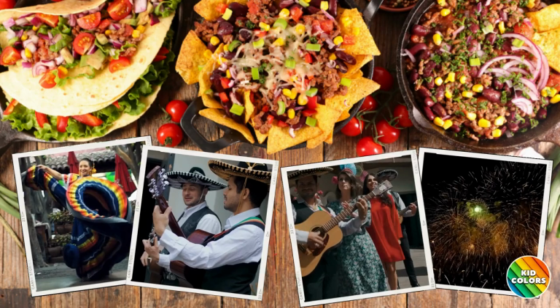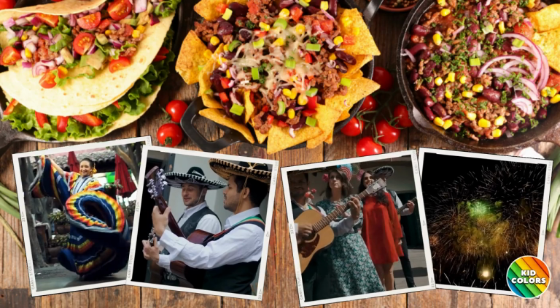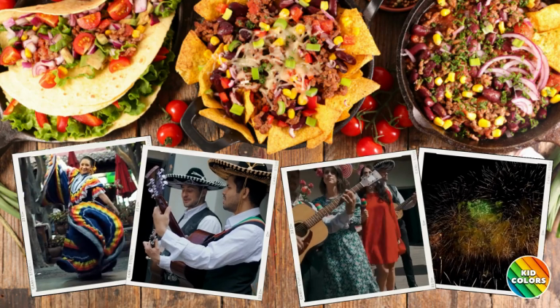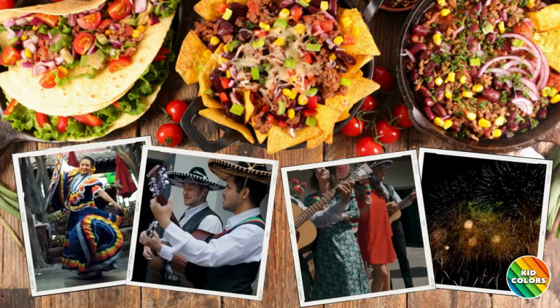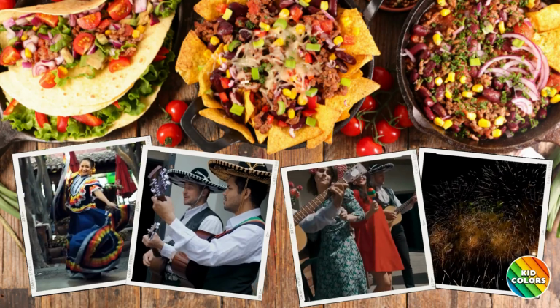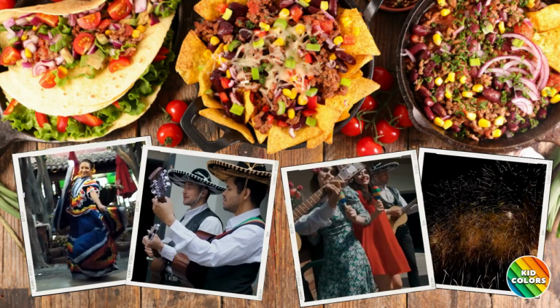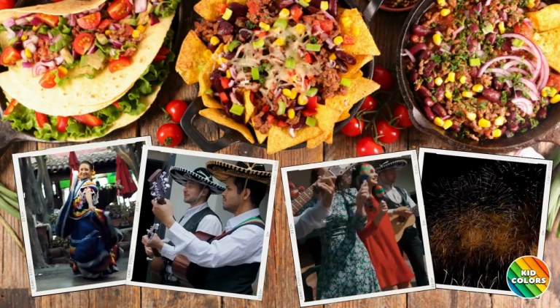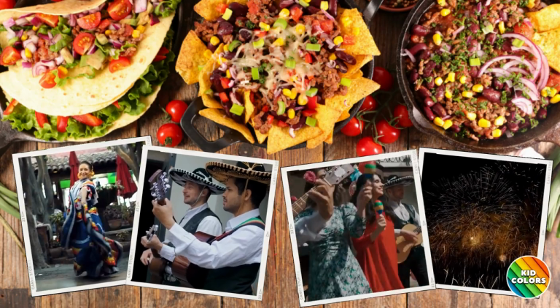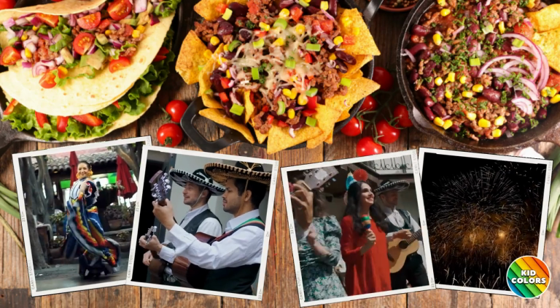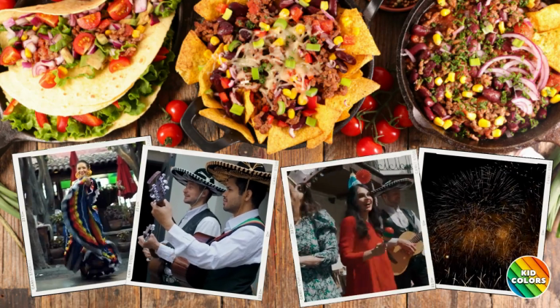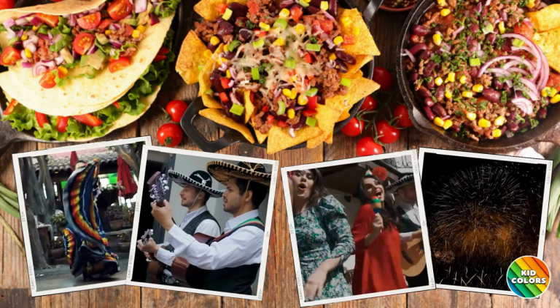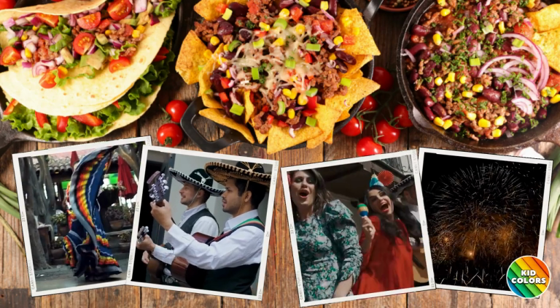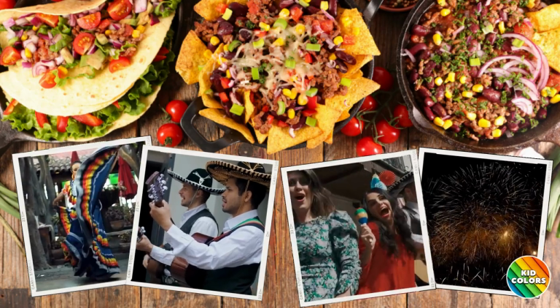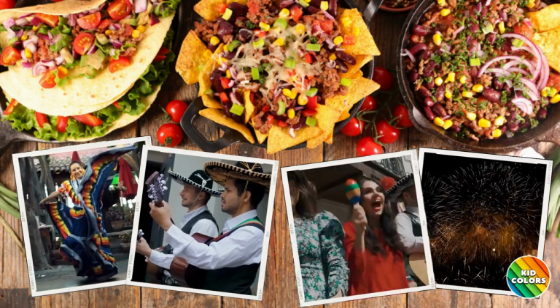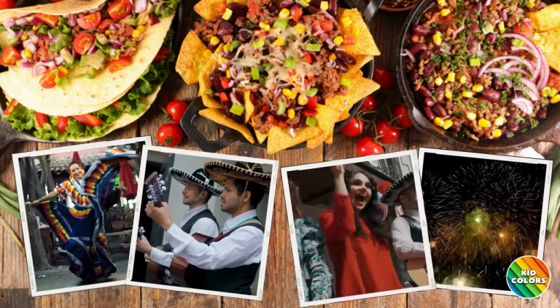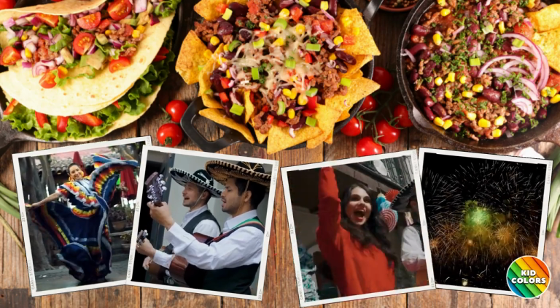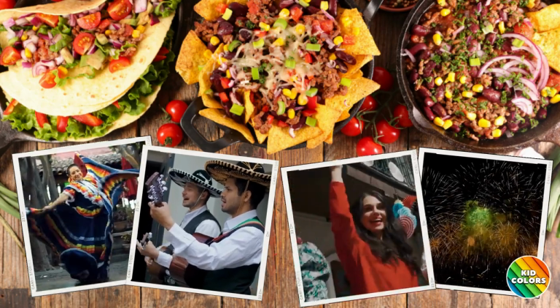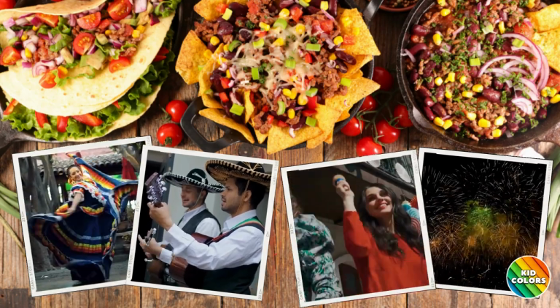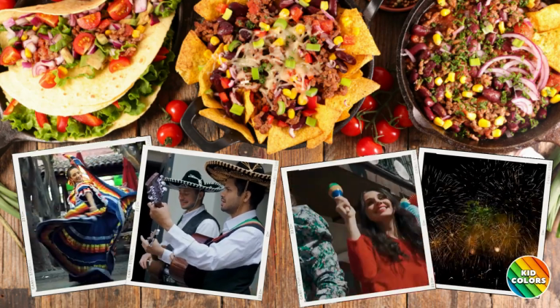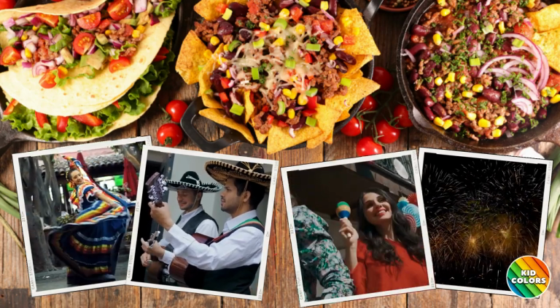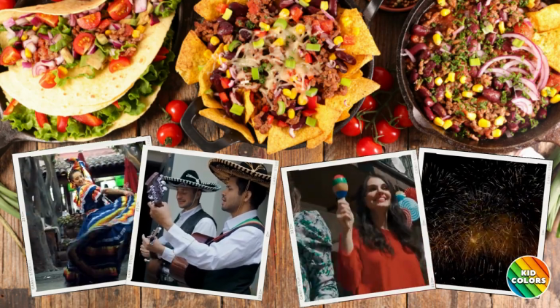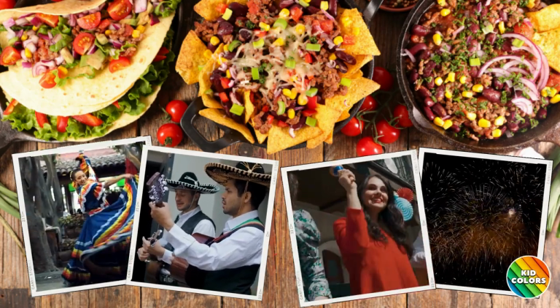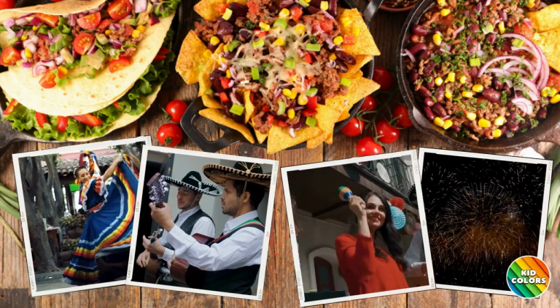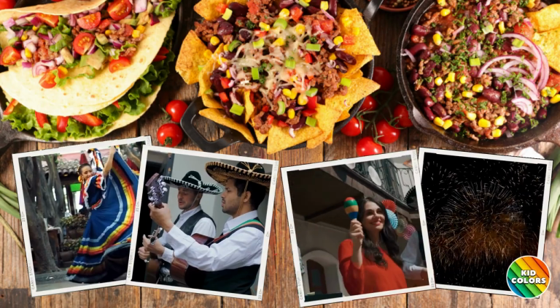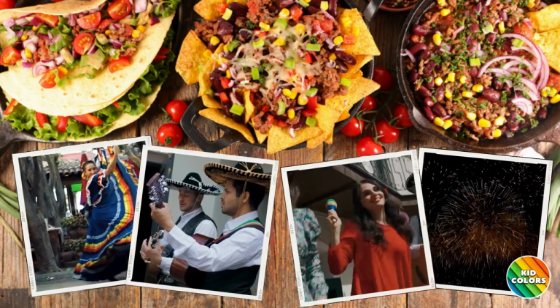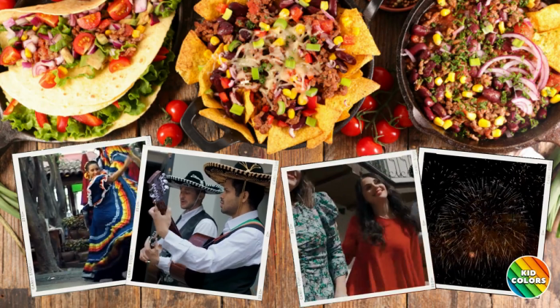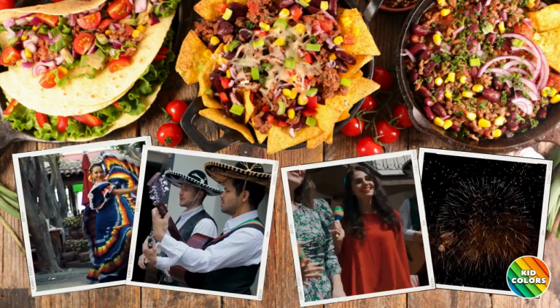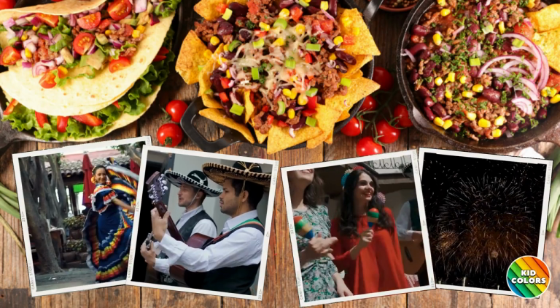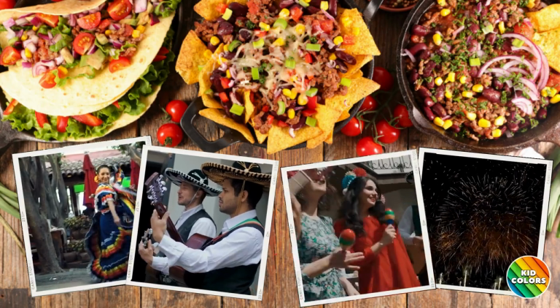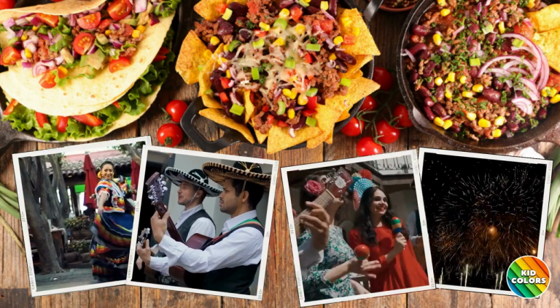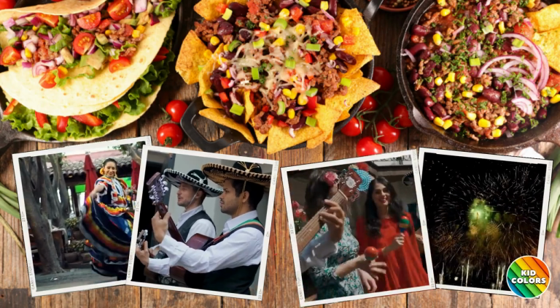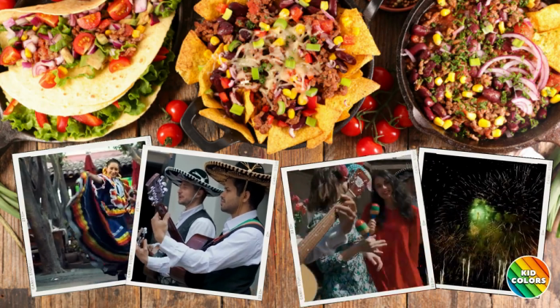Celebrations generally involve parades, parties, fireworks, music, and traditional Mexican foods.